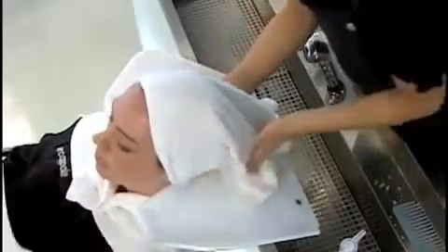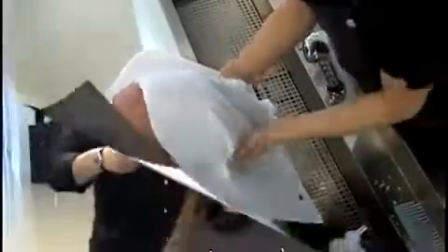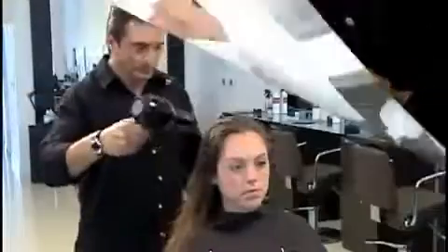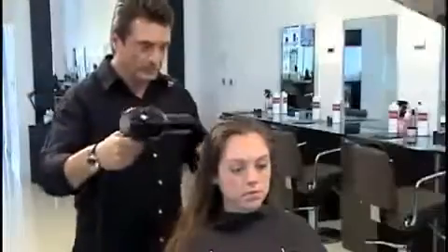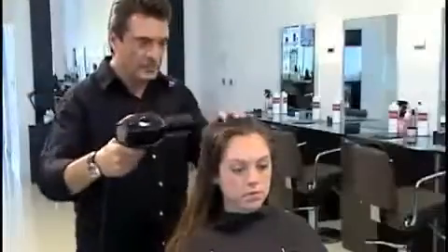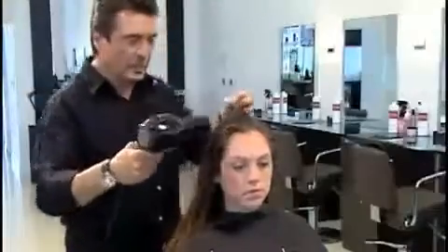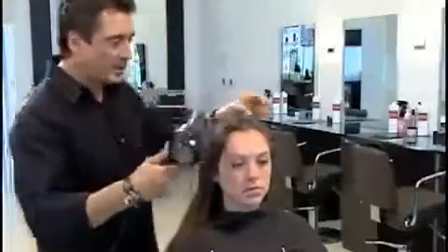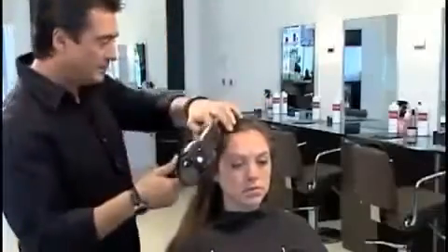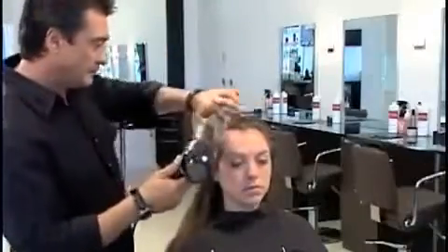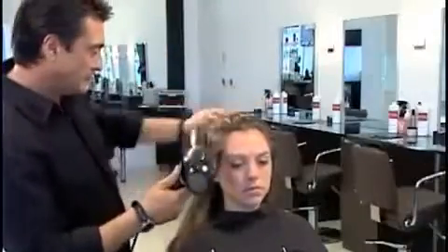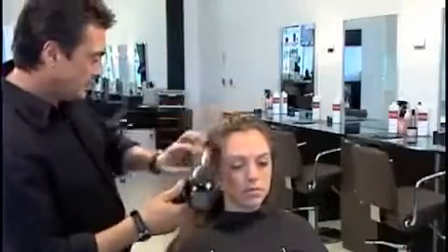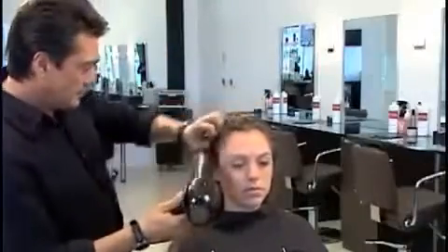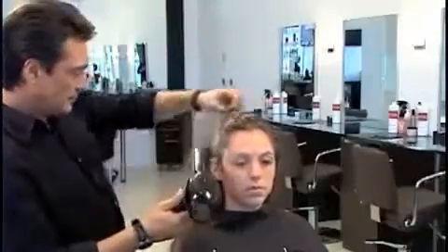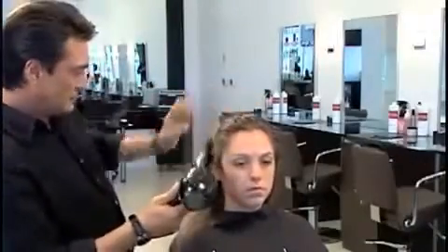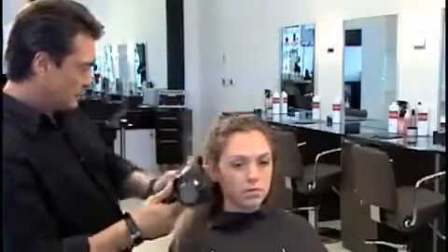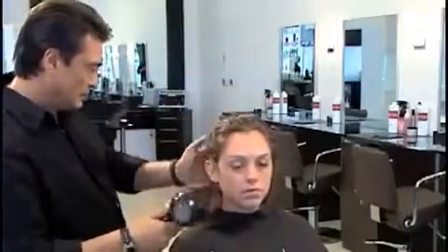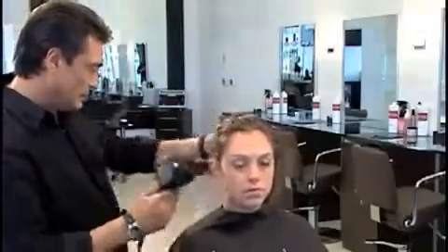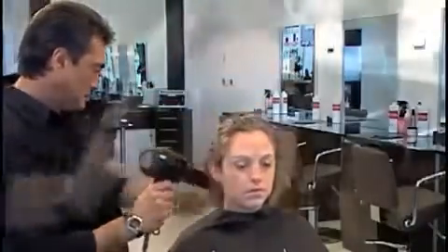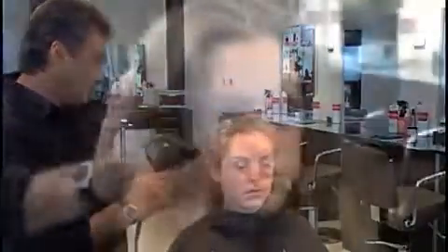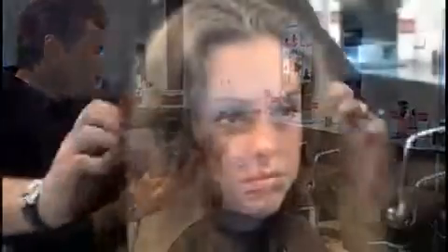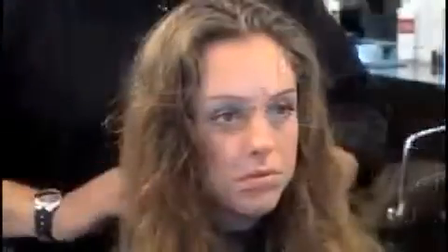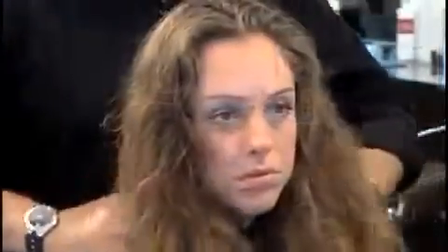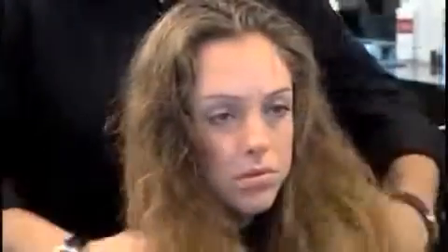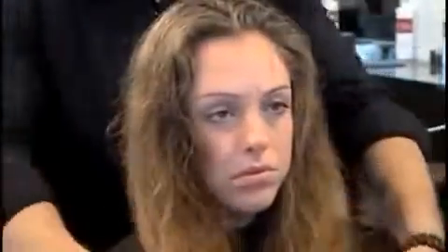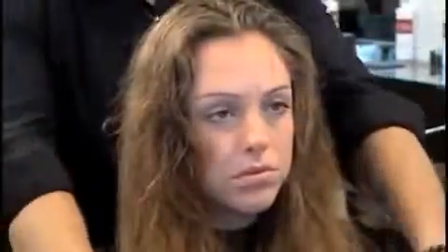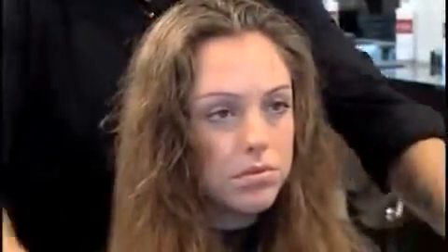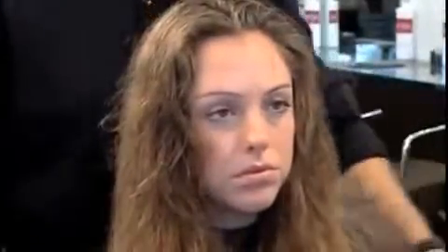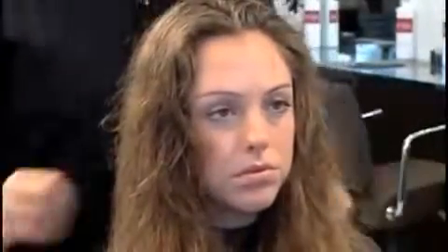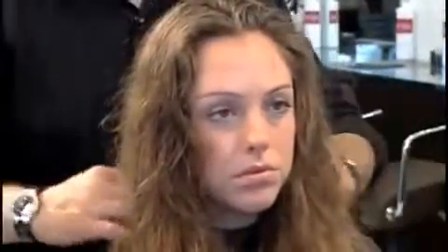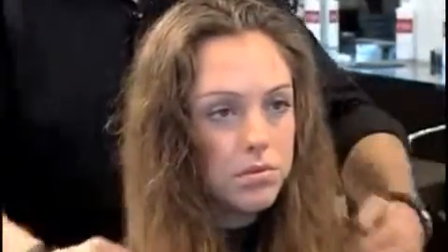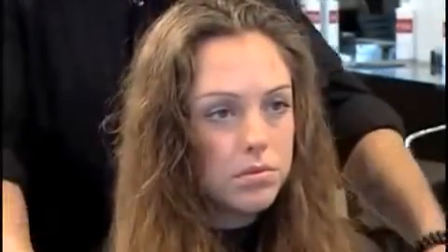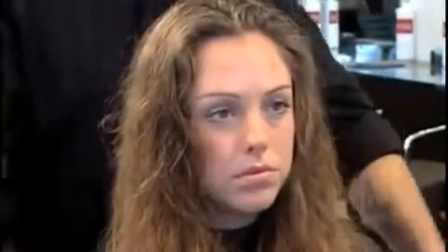Step 2. Set your blow dryer on a medium heat setting. Blow dry your client's hair until it is 100% dry.